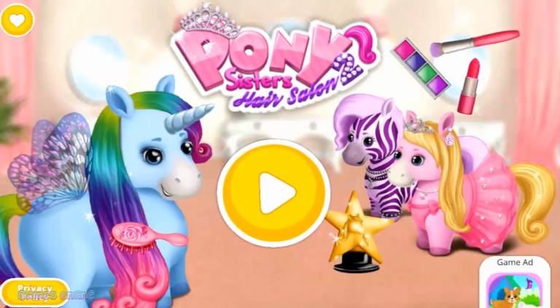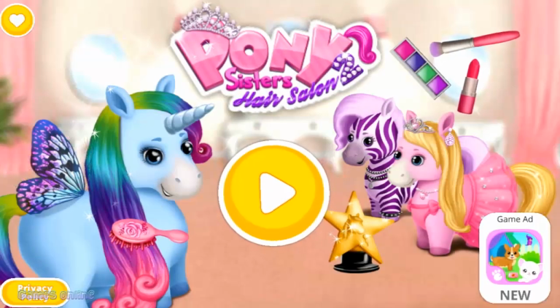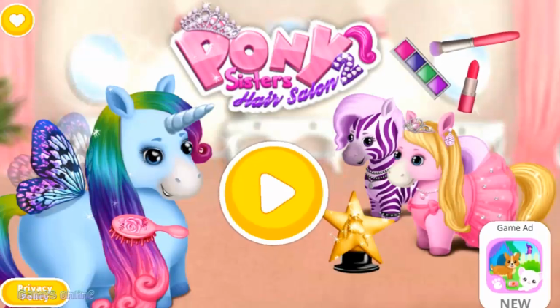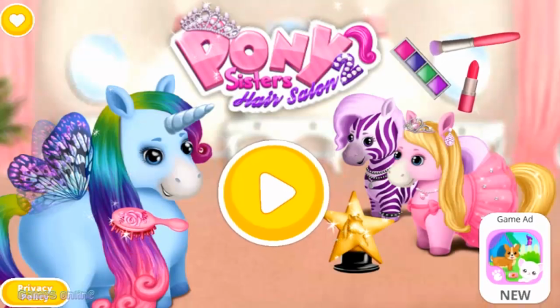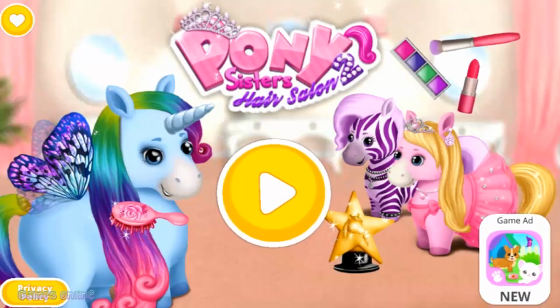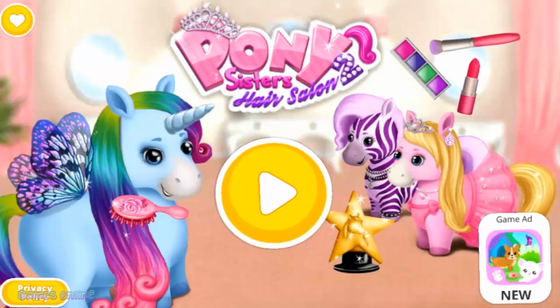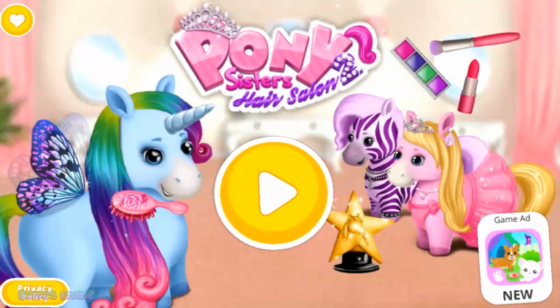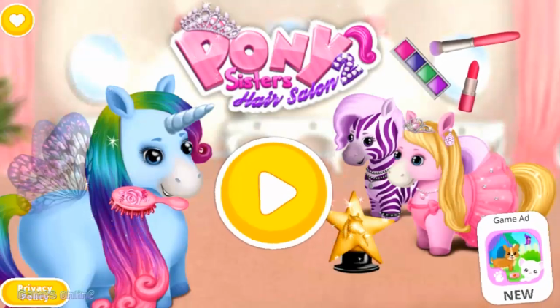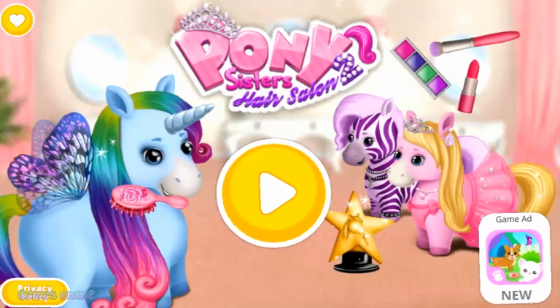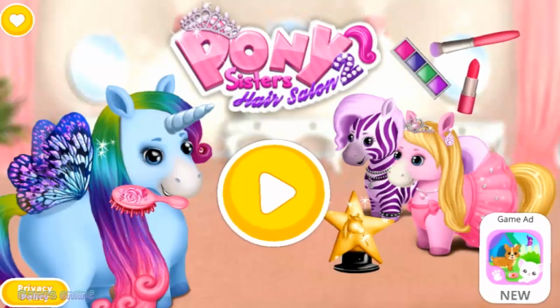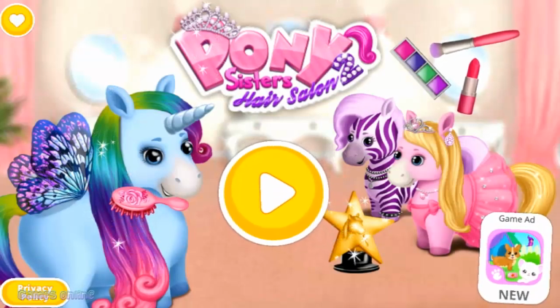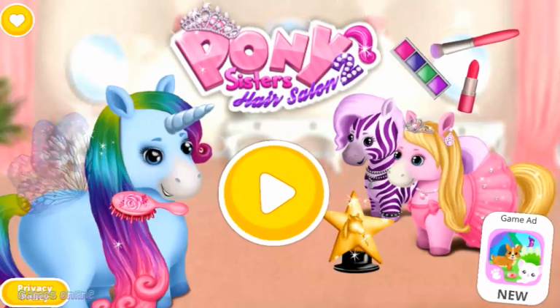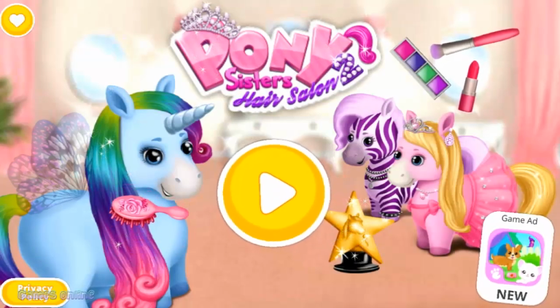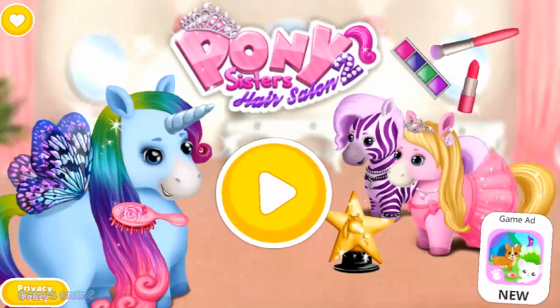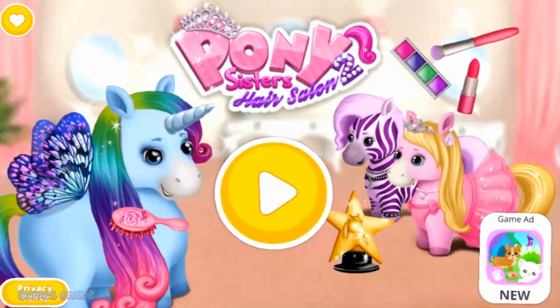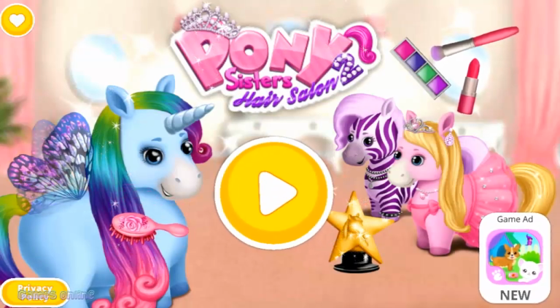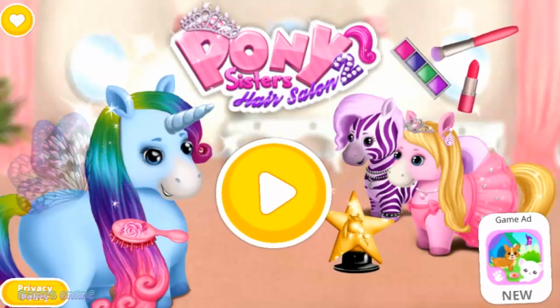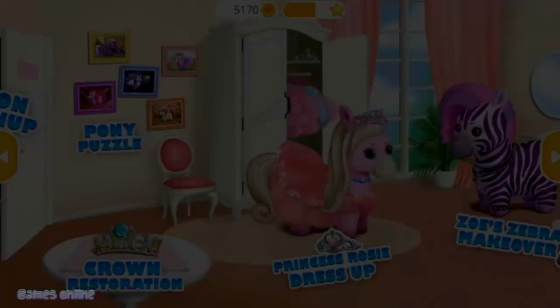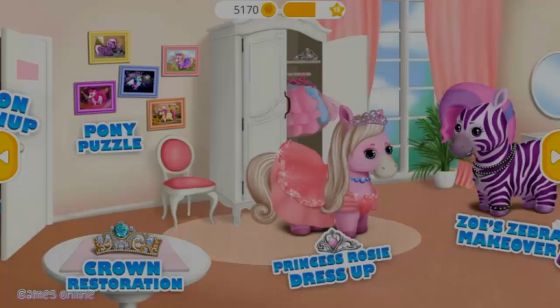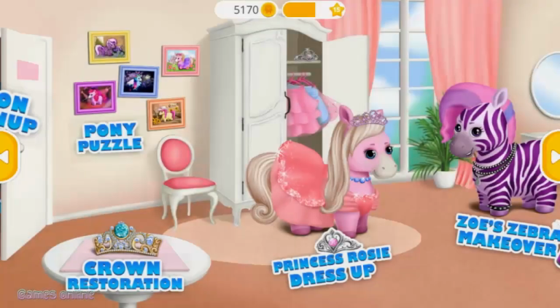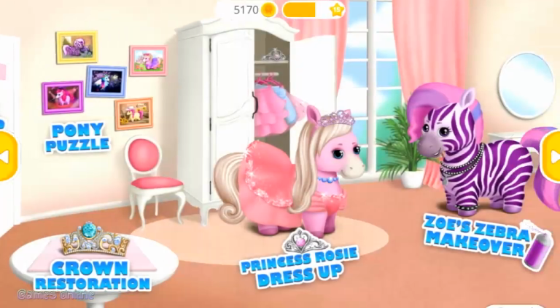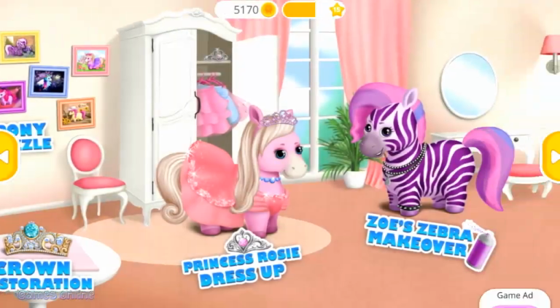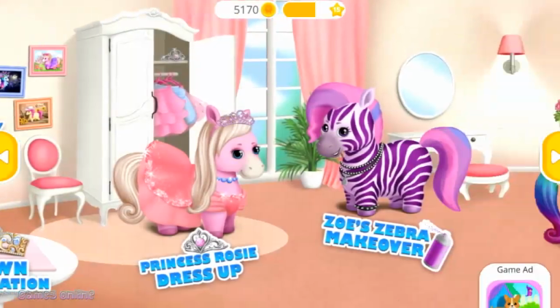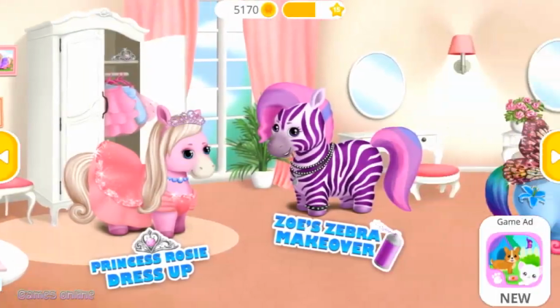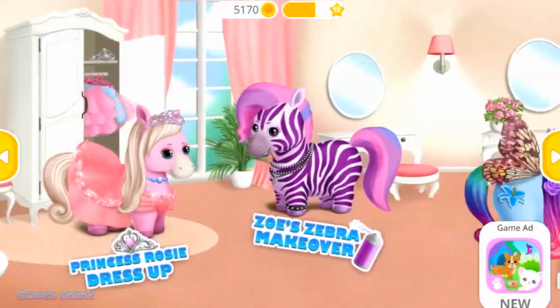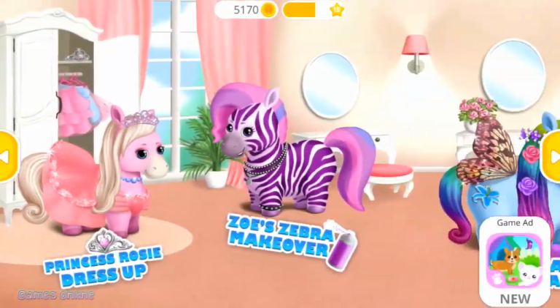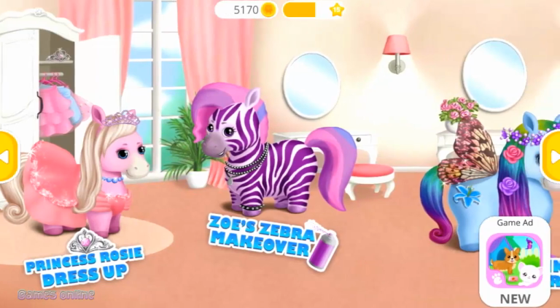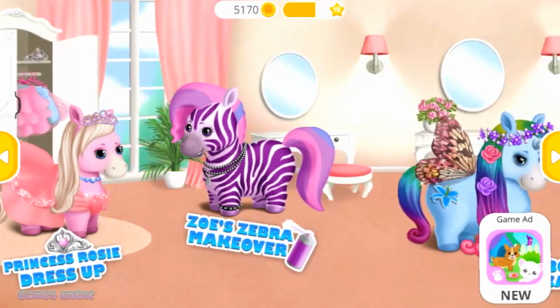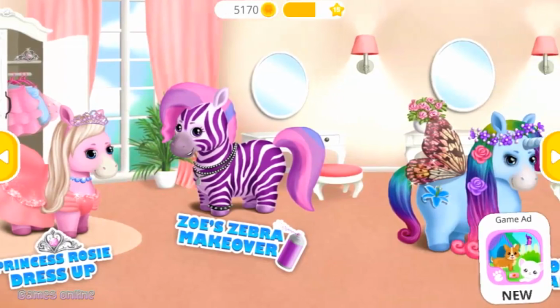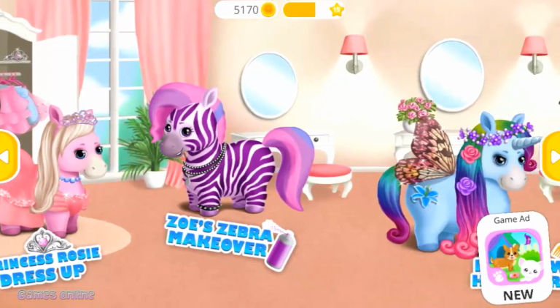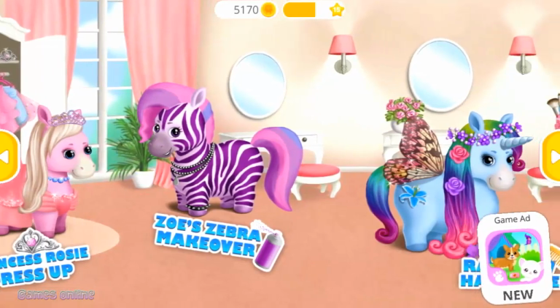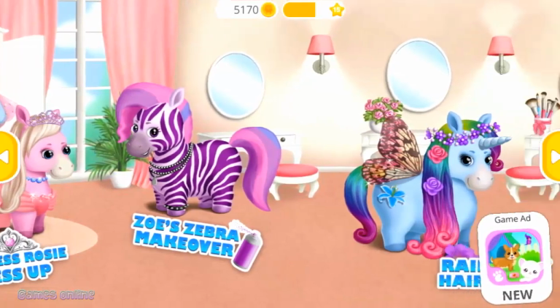Pony Sisters Hair Salon 2! Welcome to the hair salon!